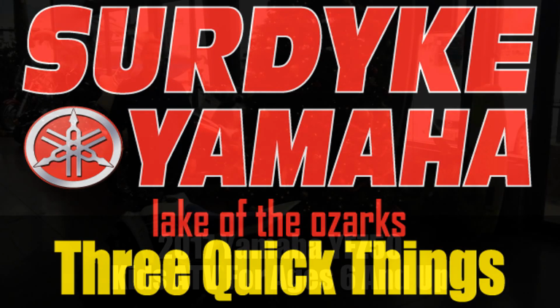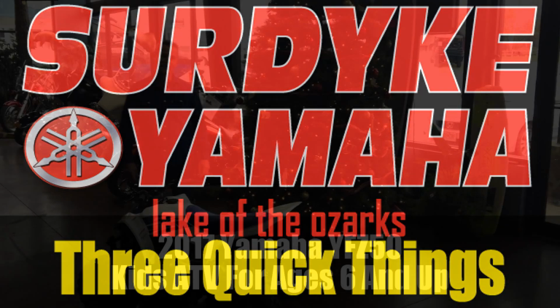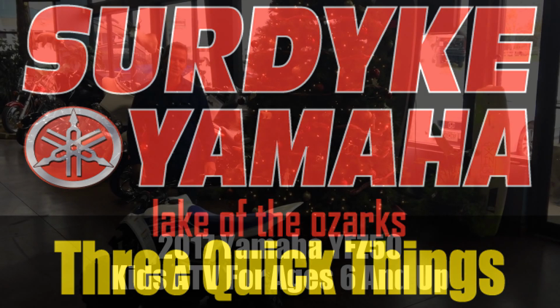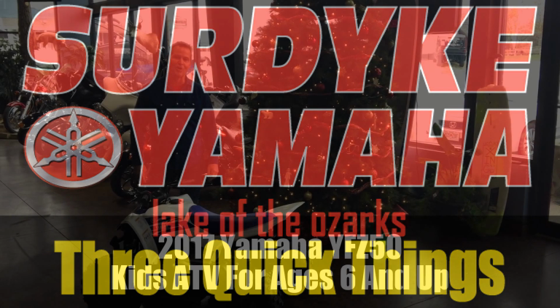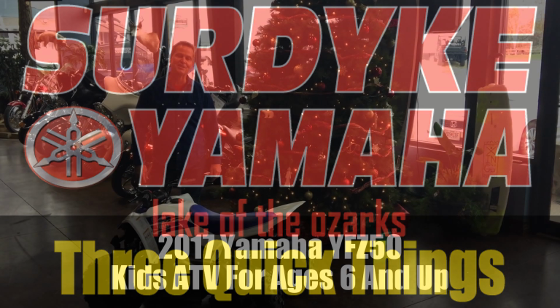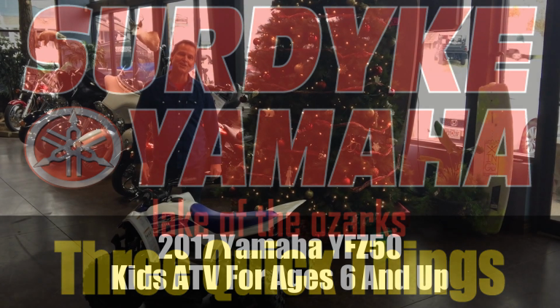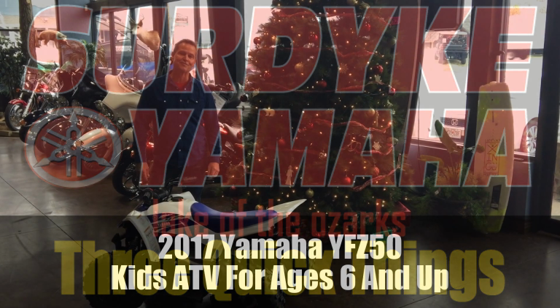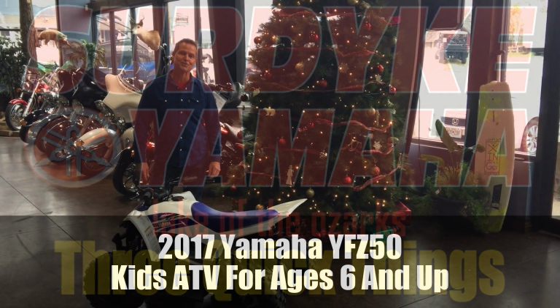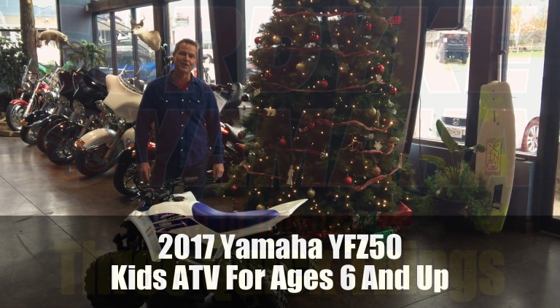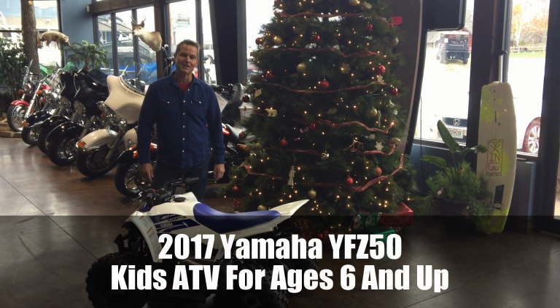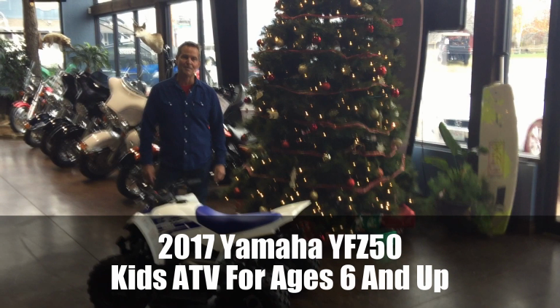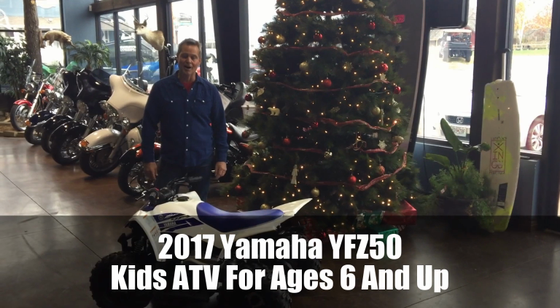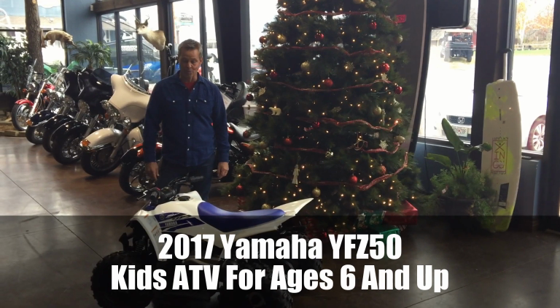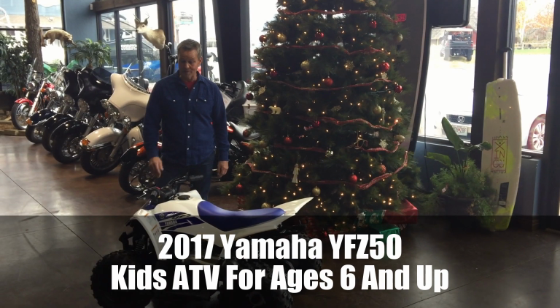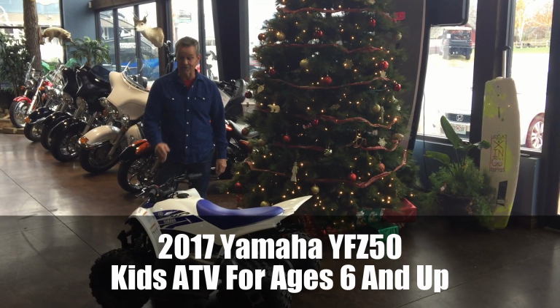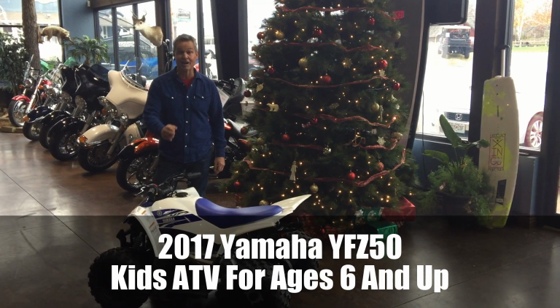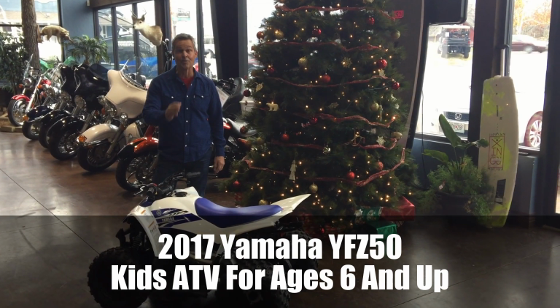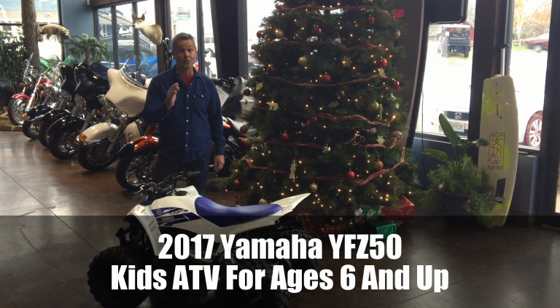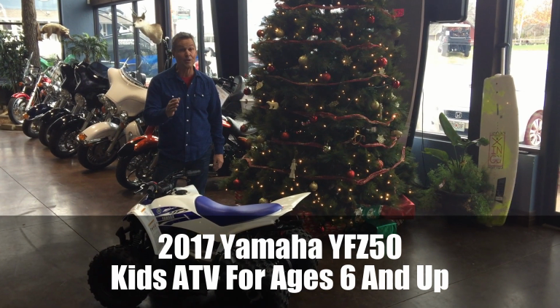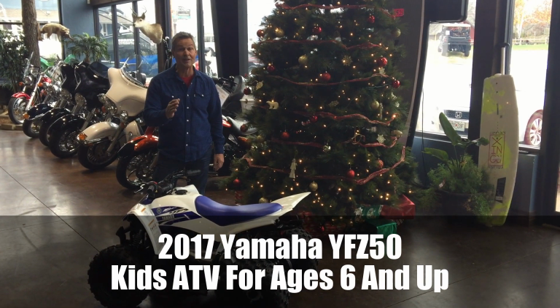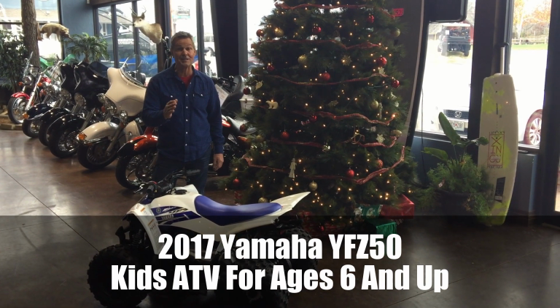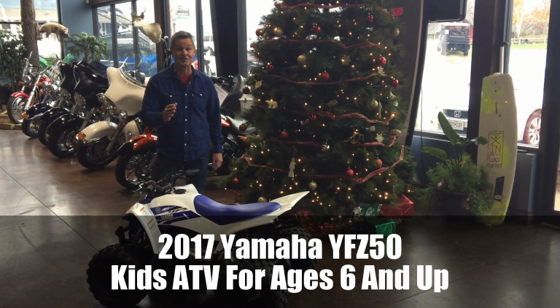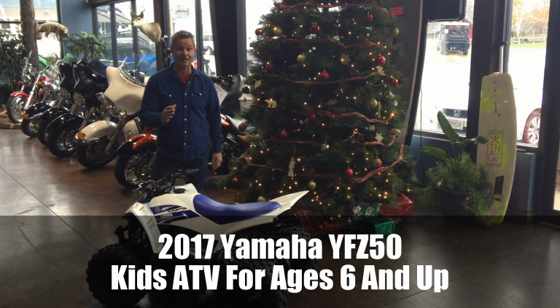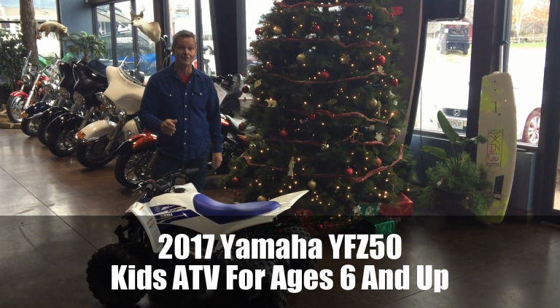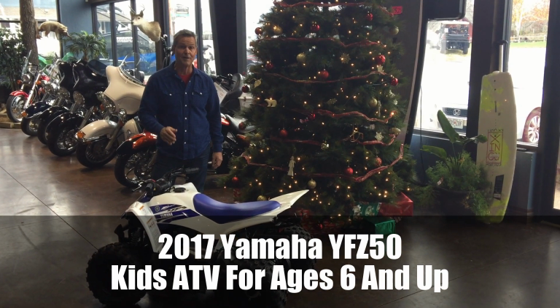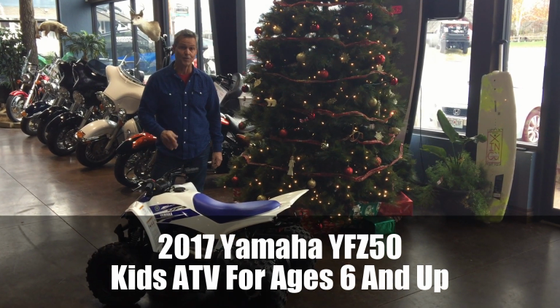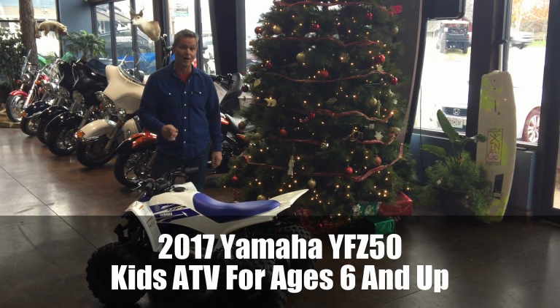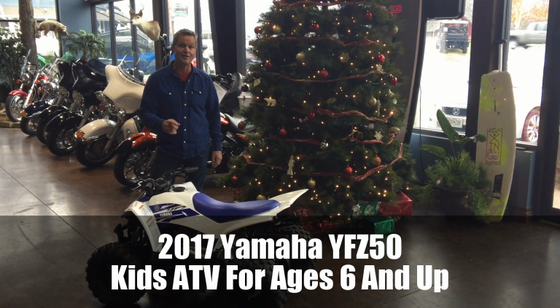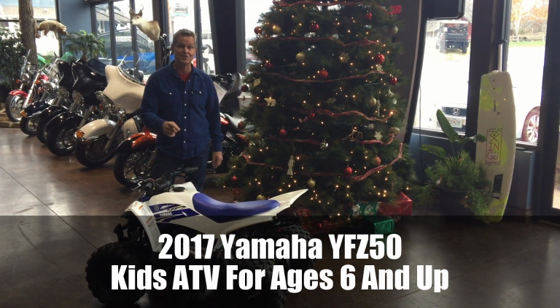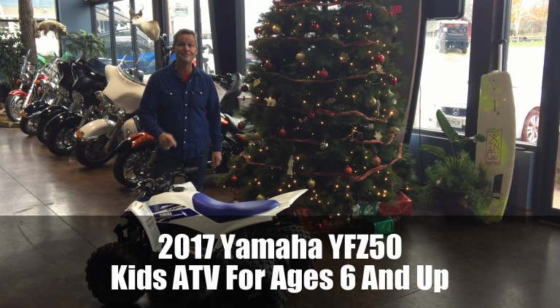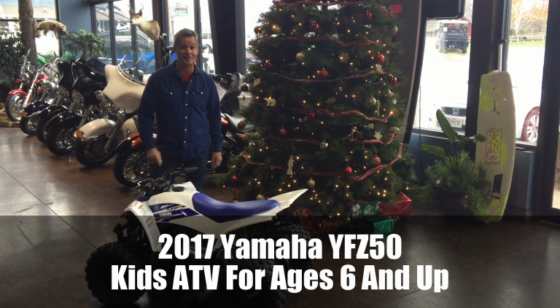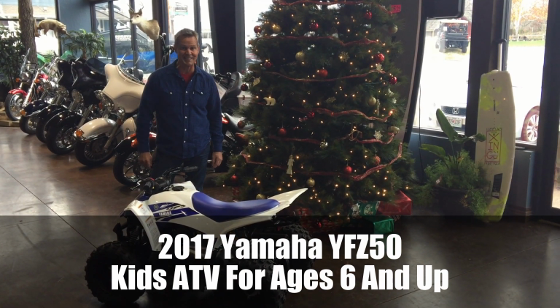Hi, this is Rodney Stone from Surdike Yamaha and we're about to cover three quick things that I love about the YFZ50.